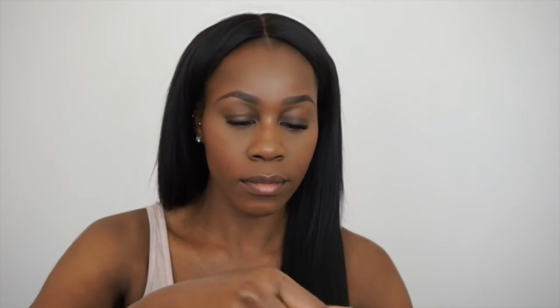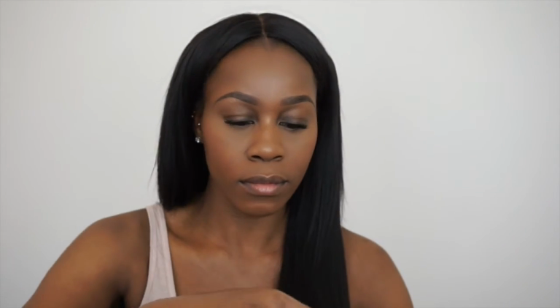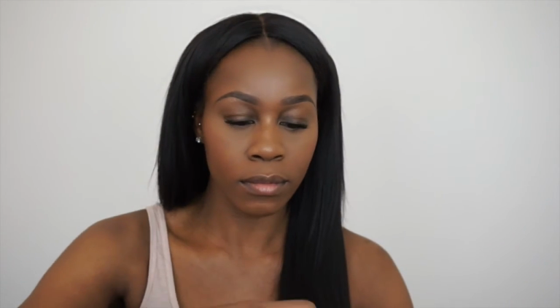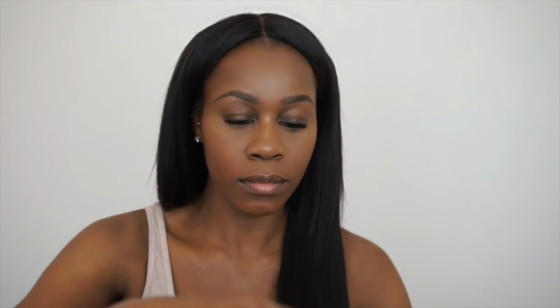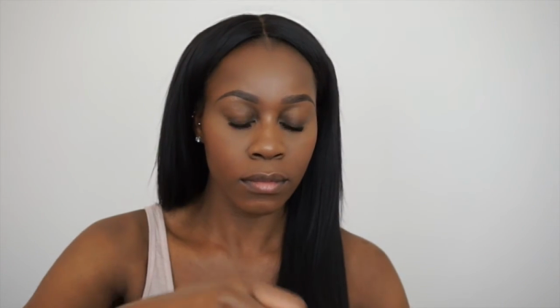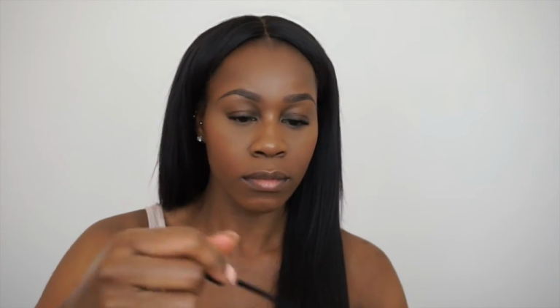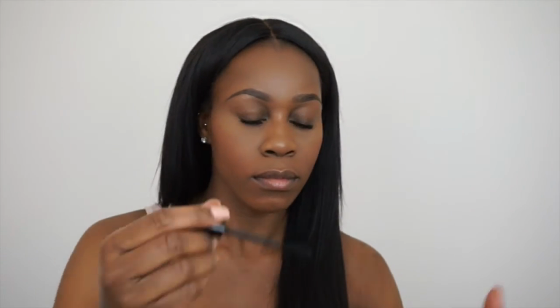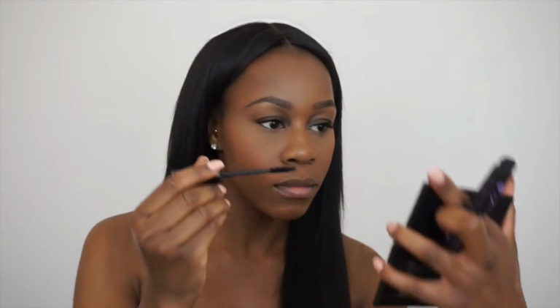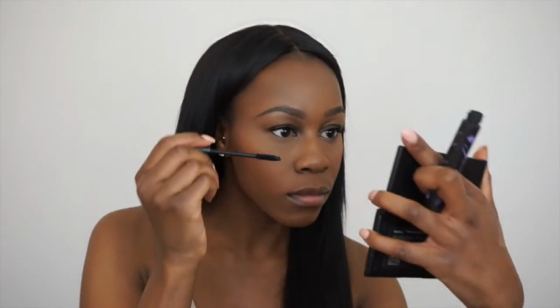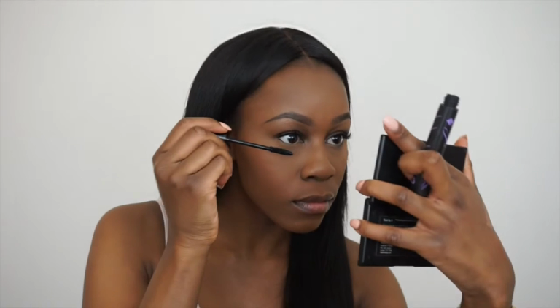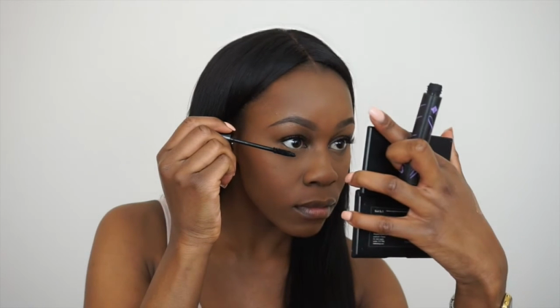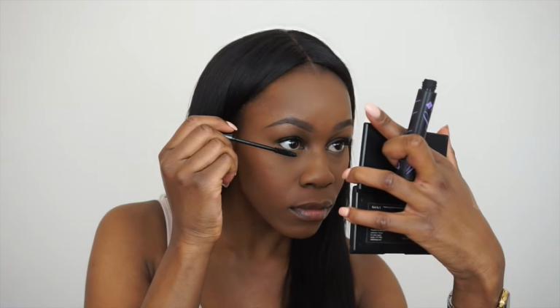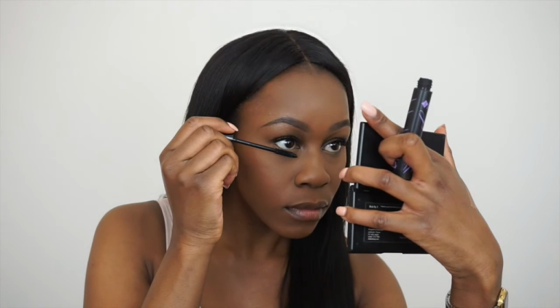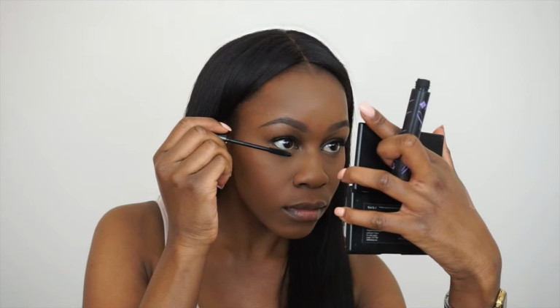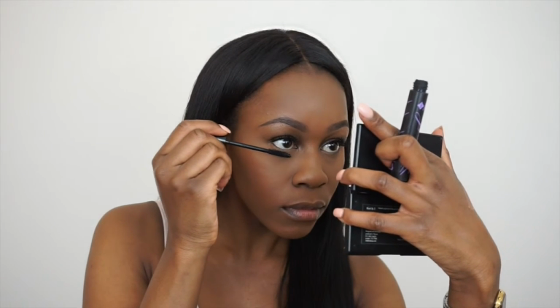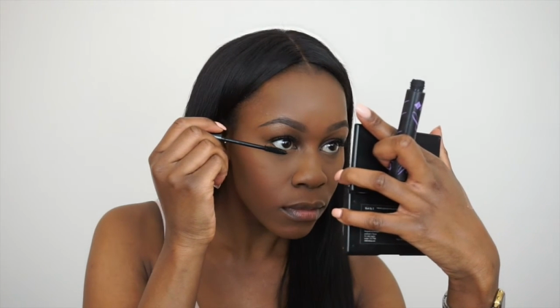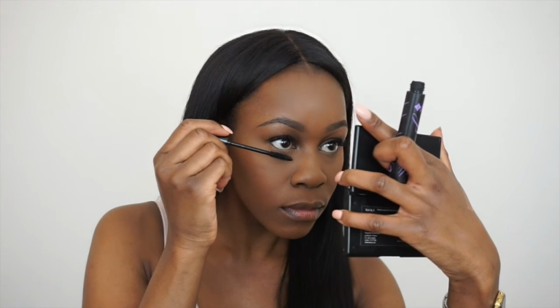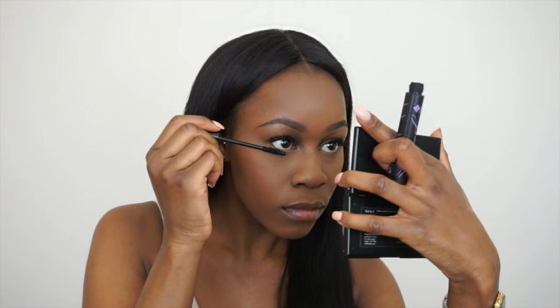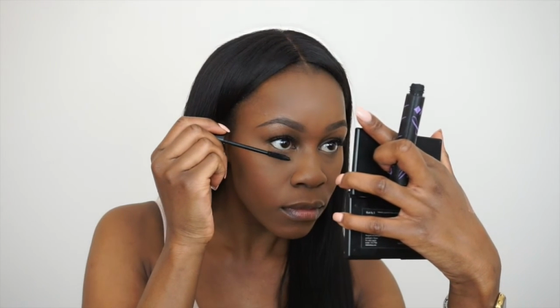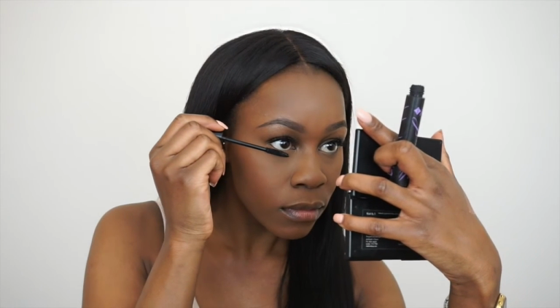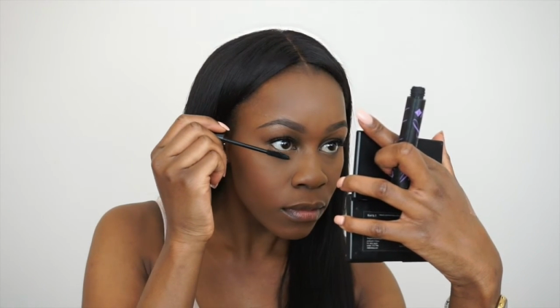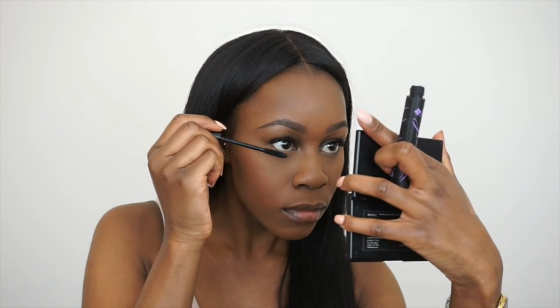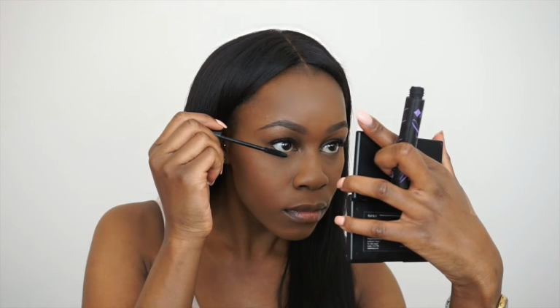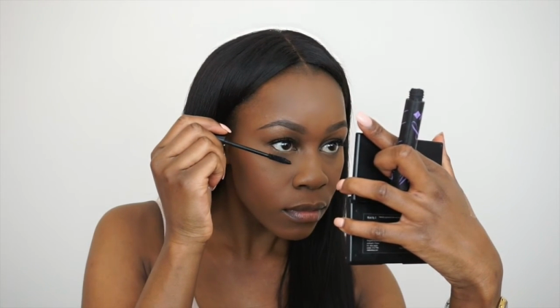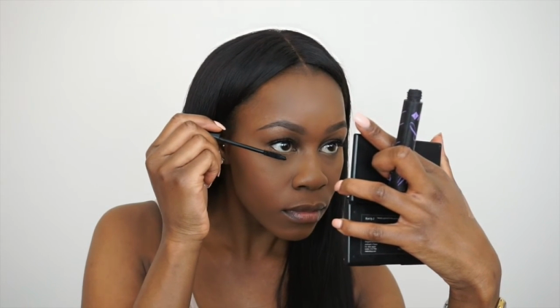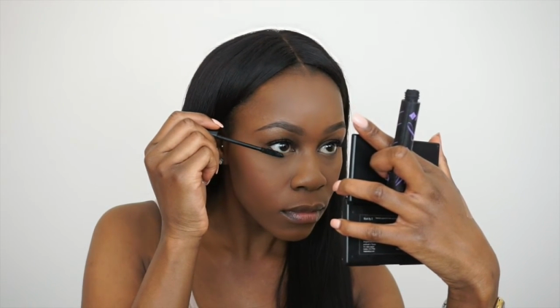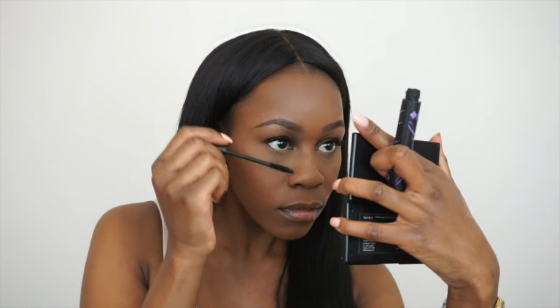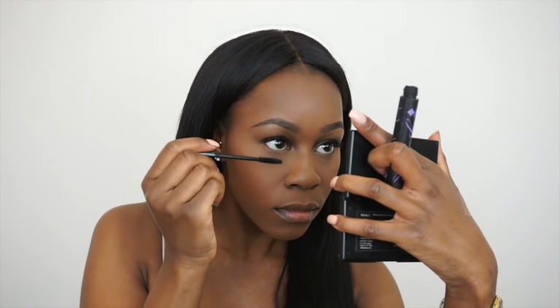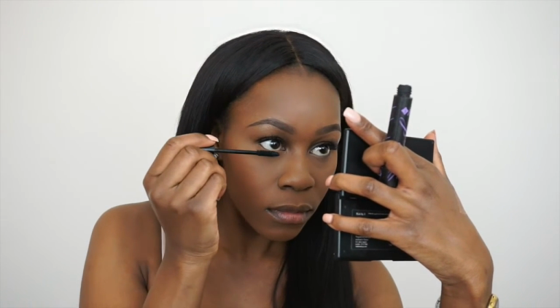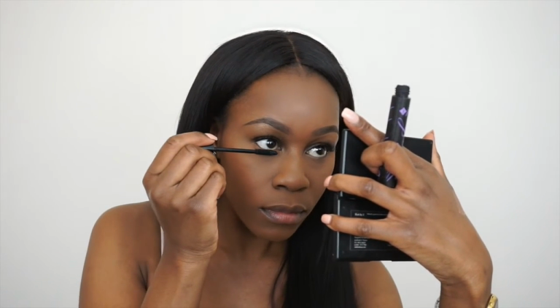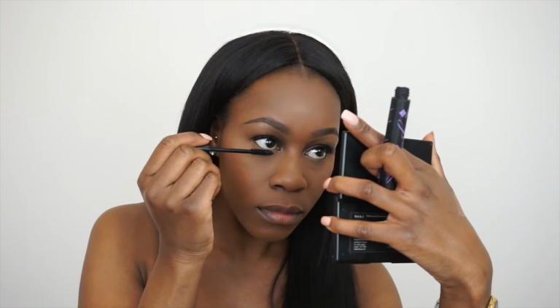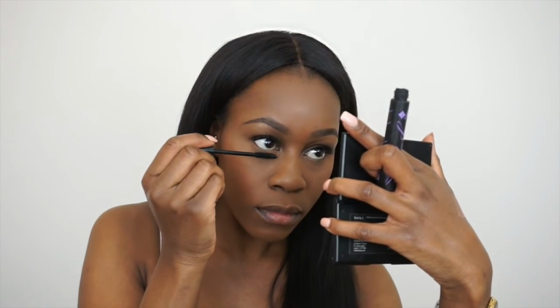I do have individual lashes on at the moment, so I'm going to take my Jordana Mascara and apply this to my bottom lashes.